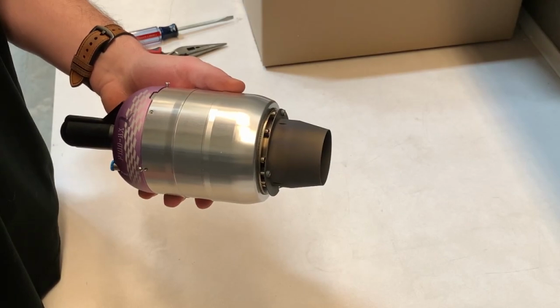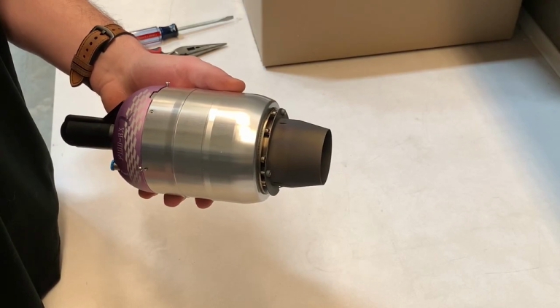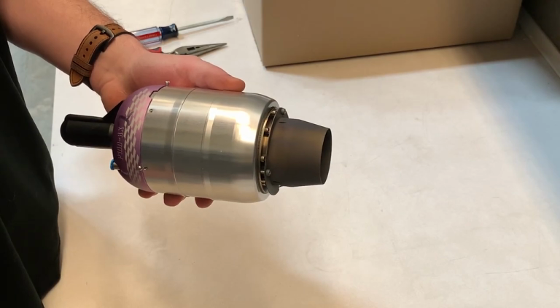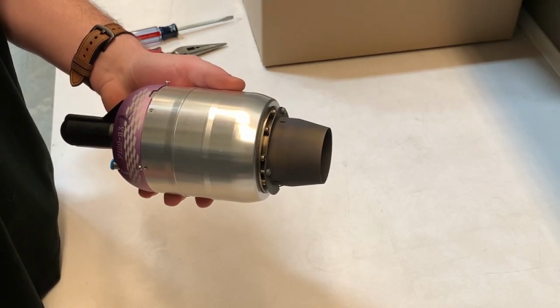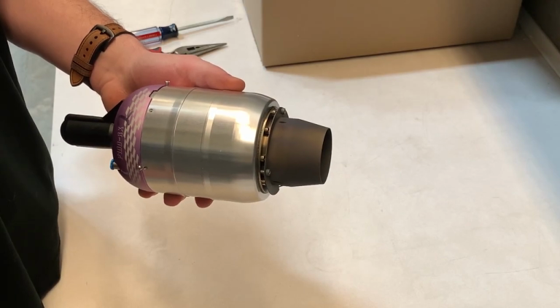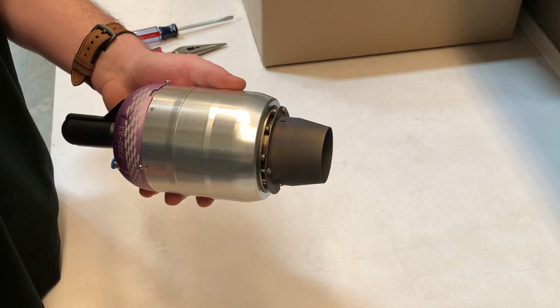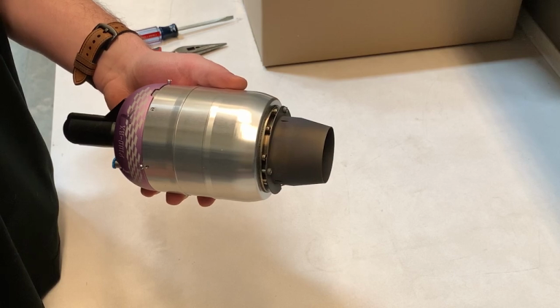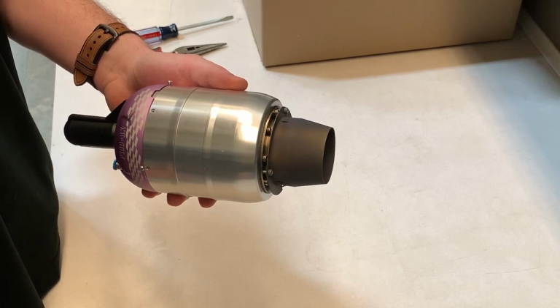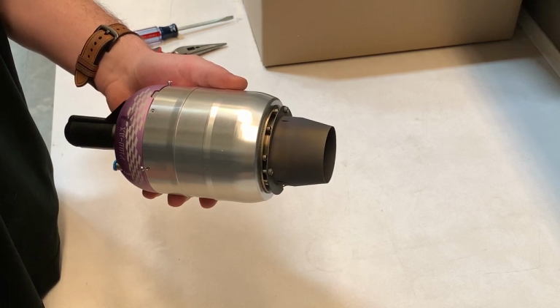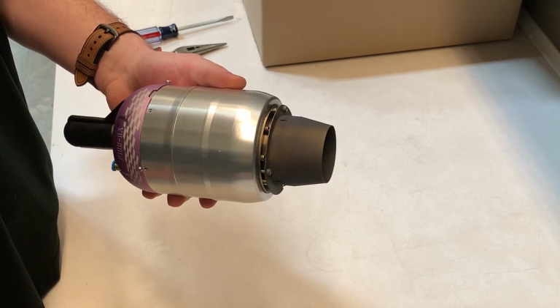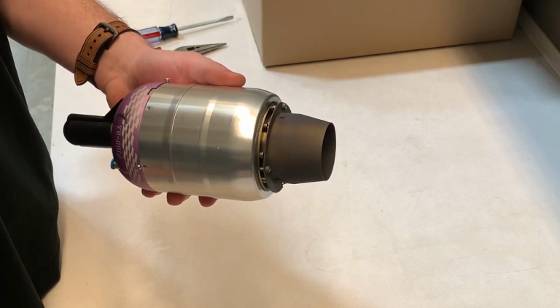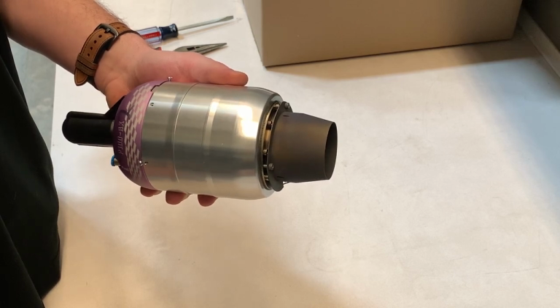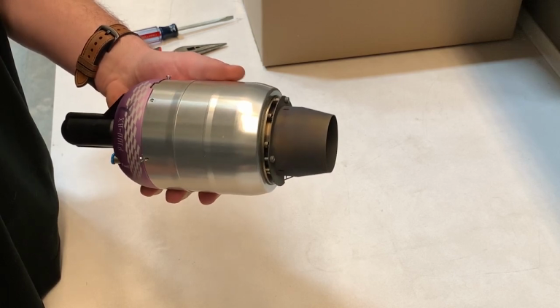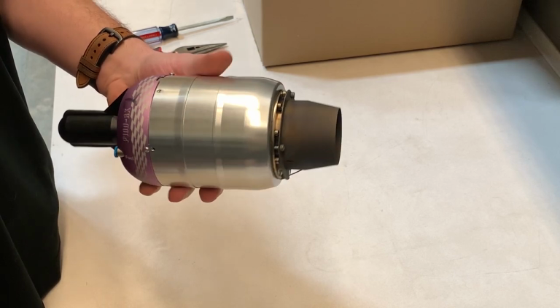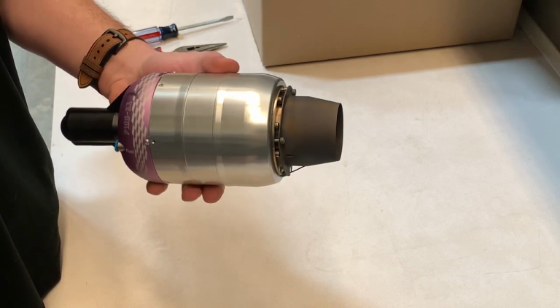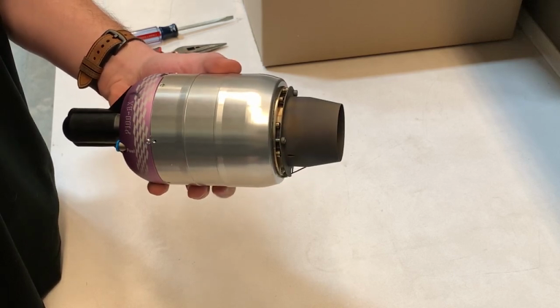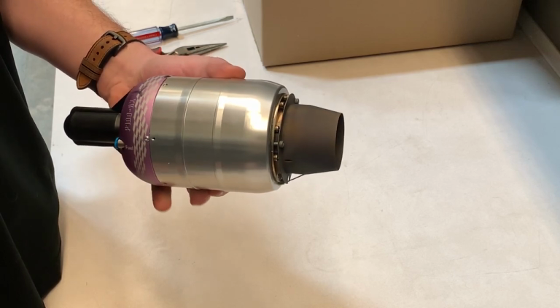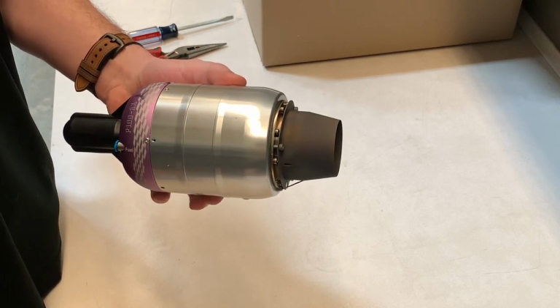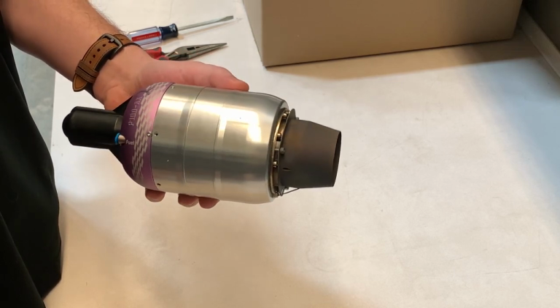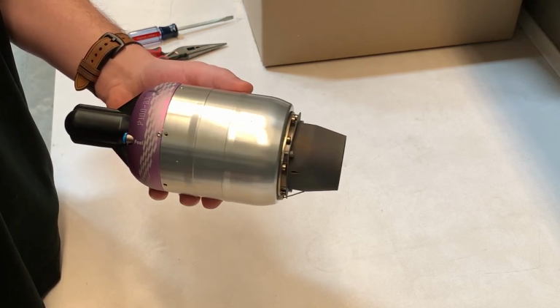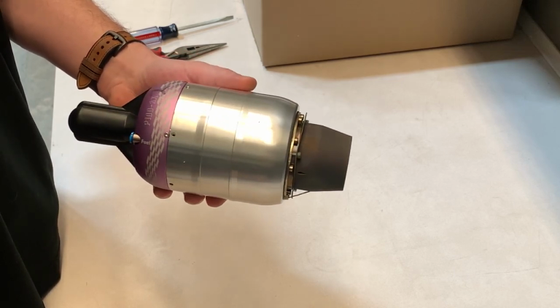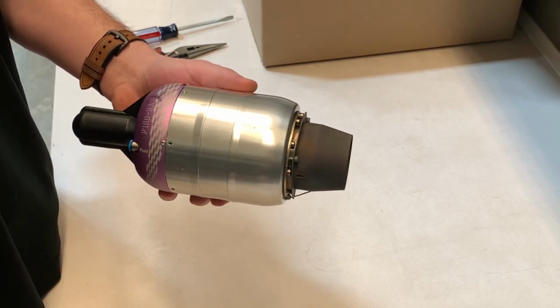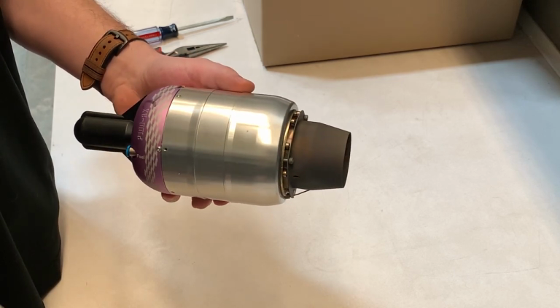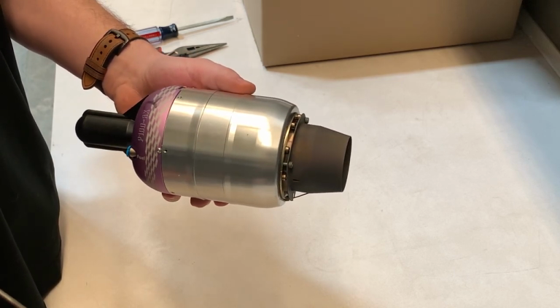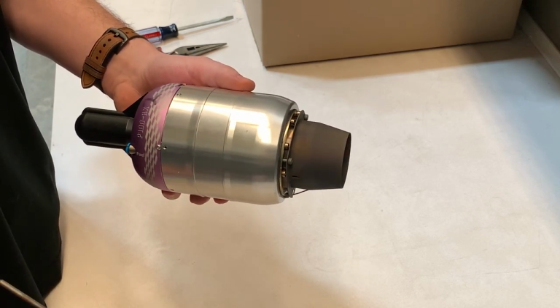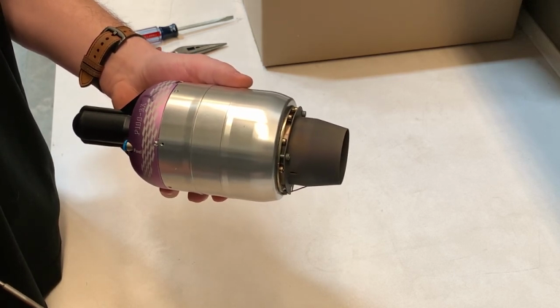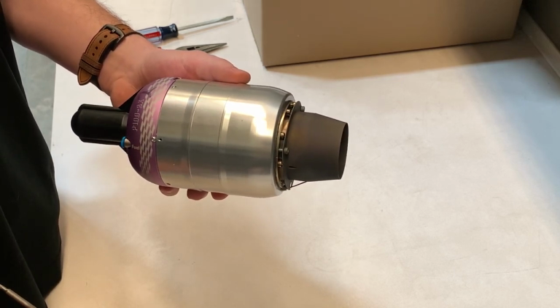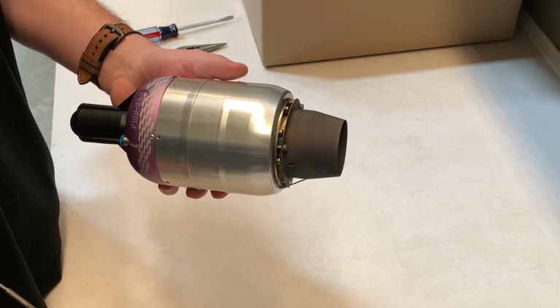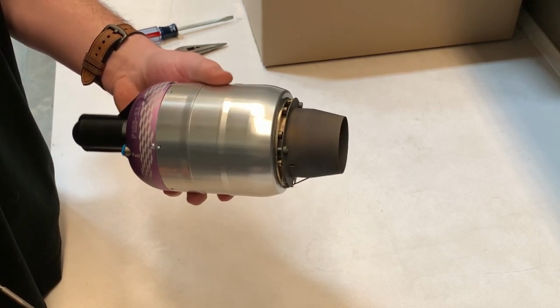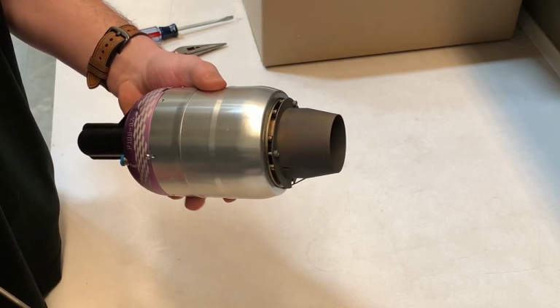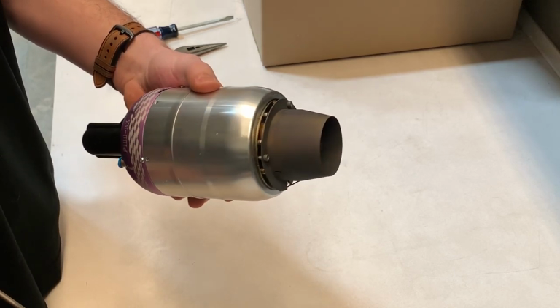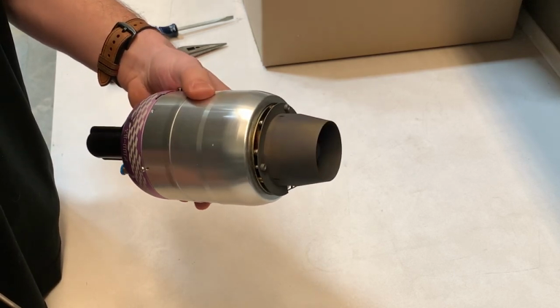This is the Jetcat P100 RX engine. In this video we're going to take it apart for you.